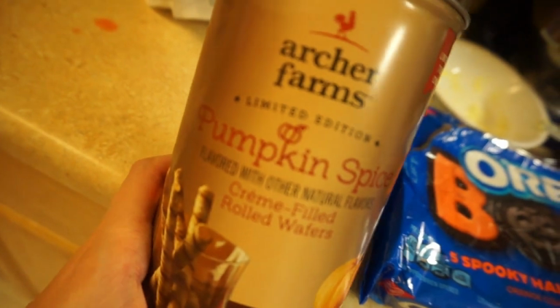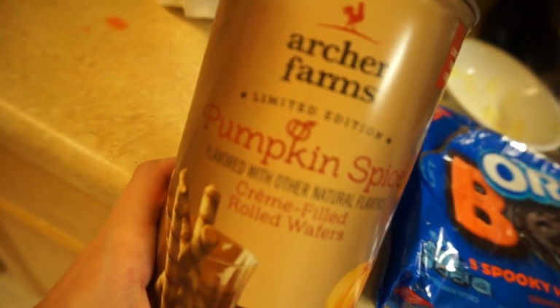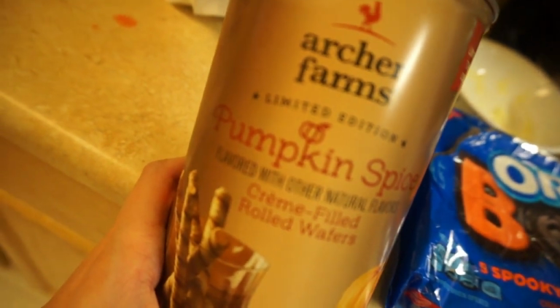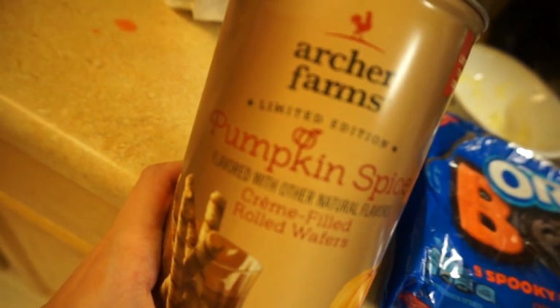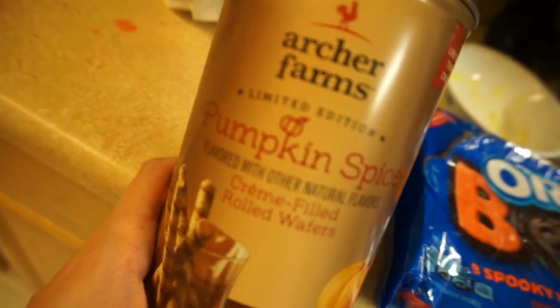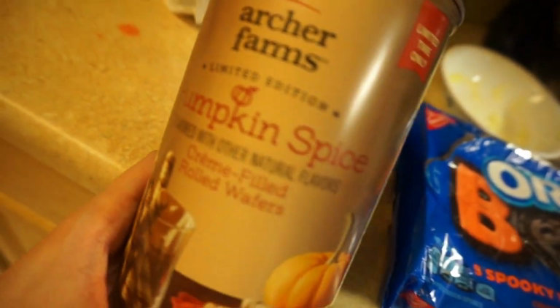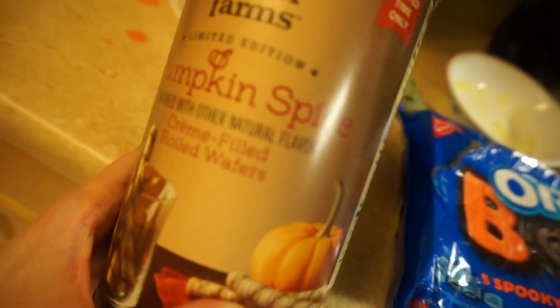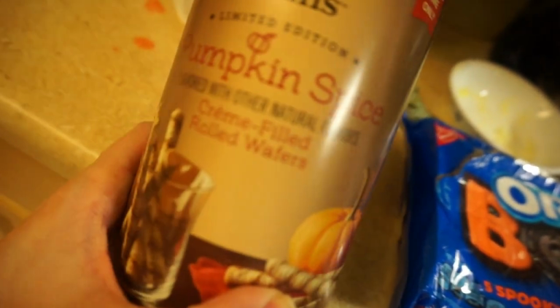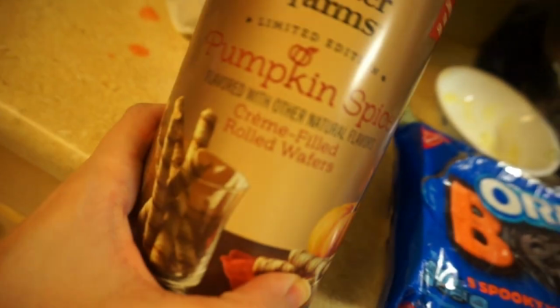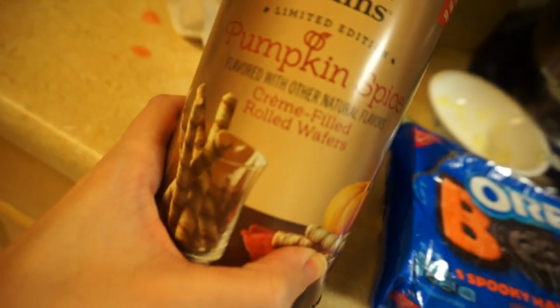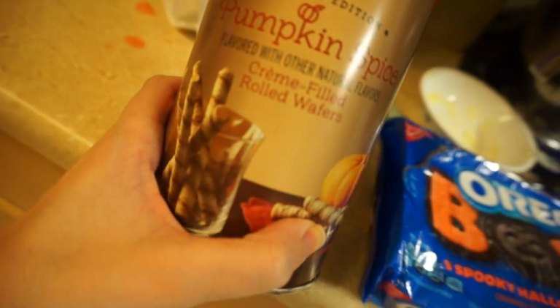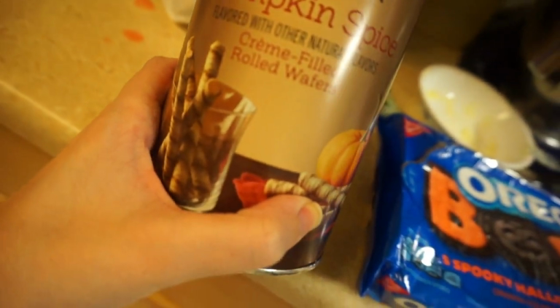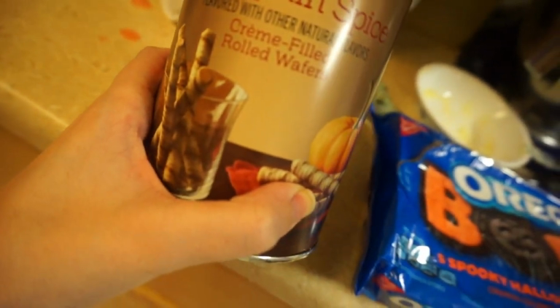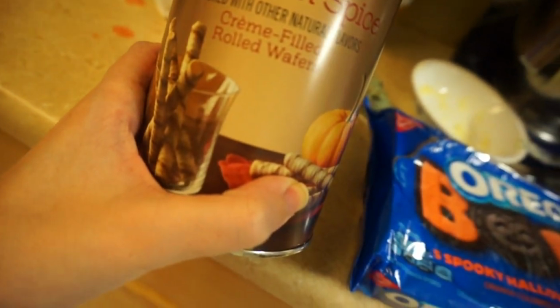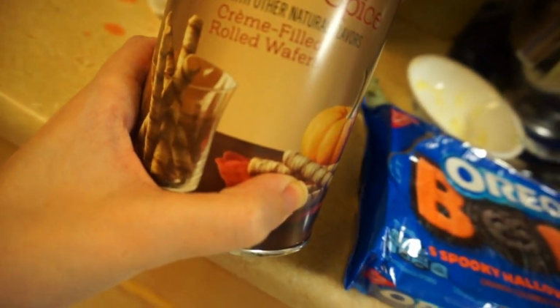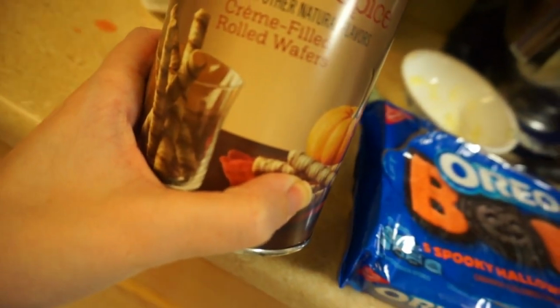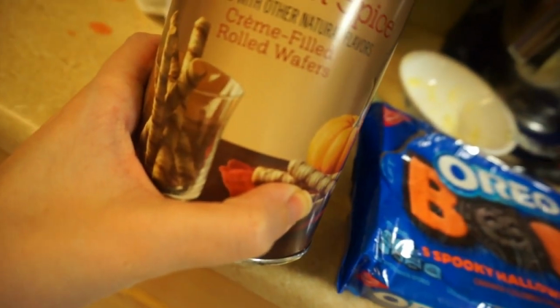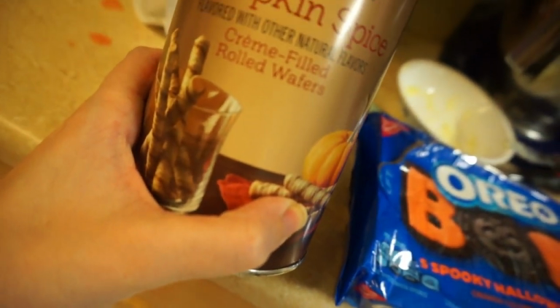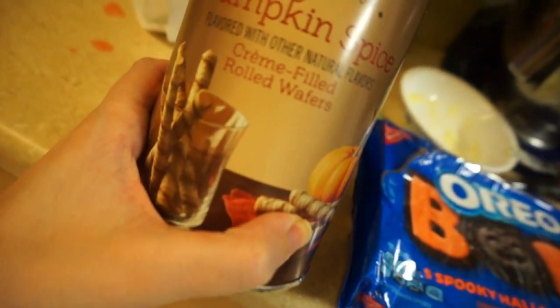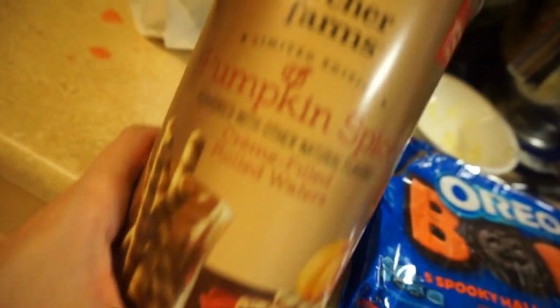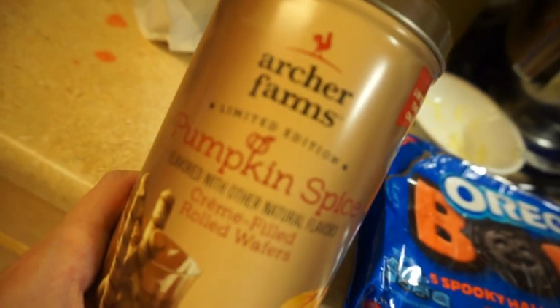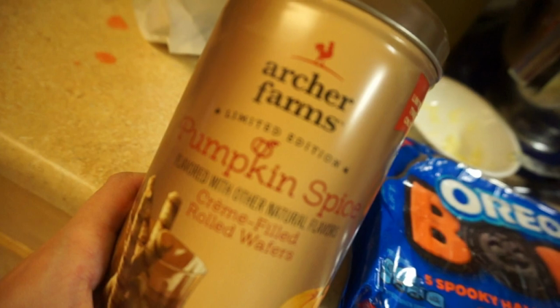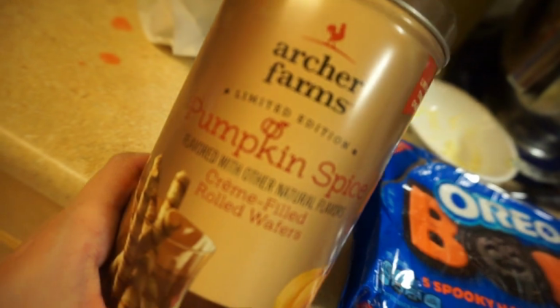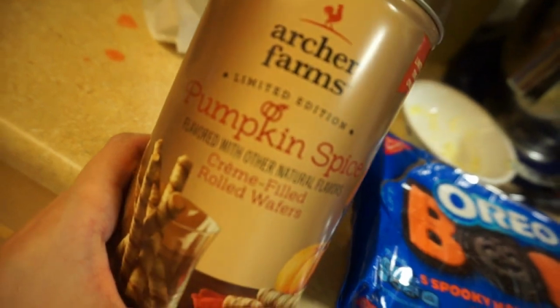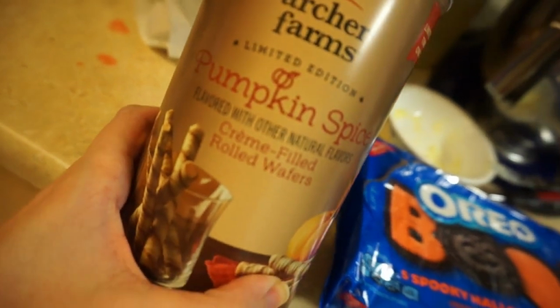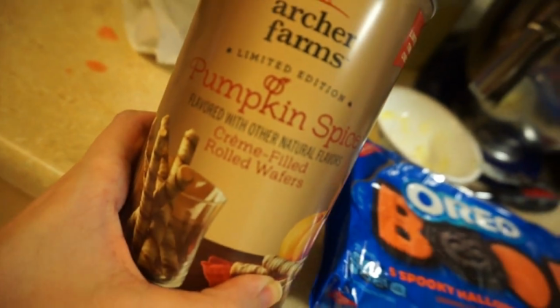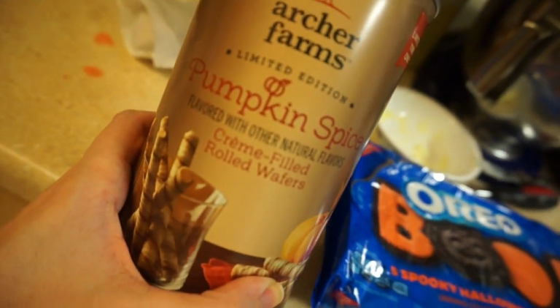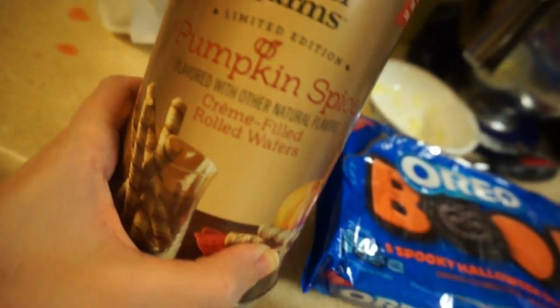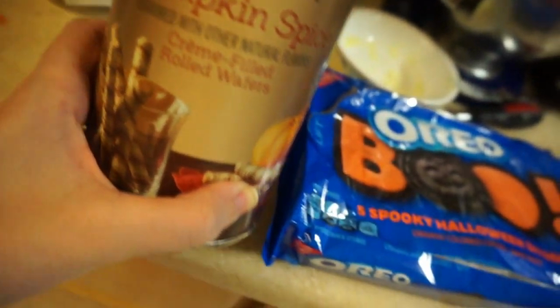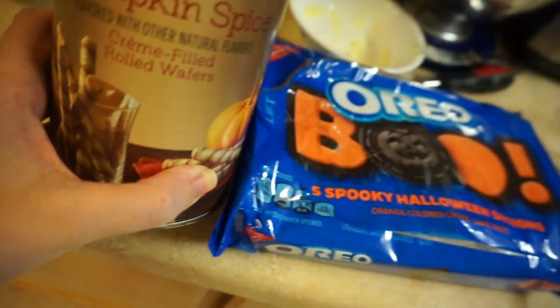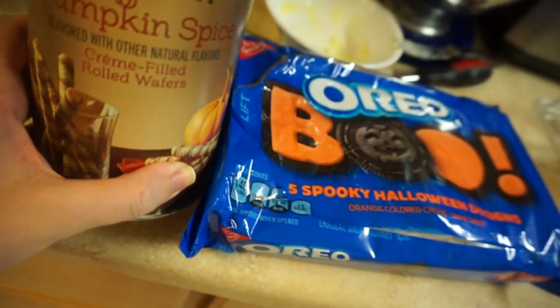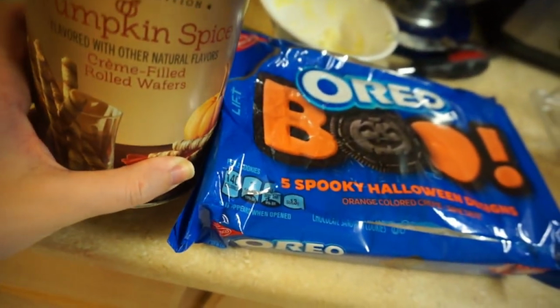And then I also have these from Target — there's literally one left. It's the Archer Farms pumpkin spice rolled wafers. These are so, so freaking good.